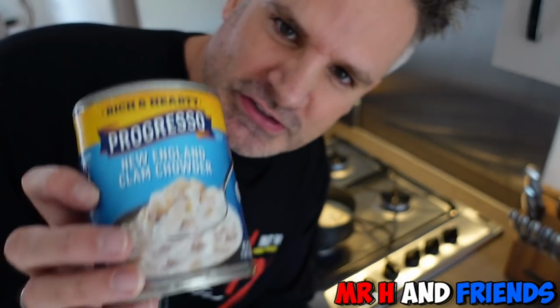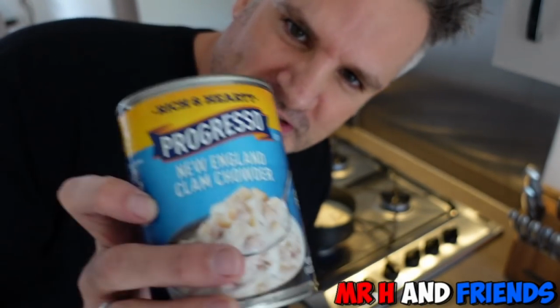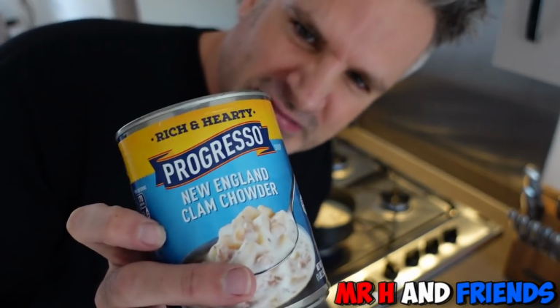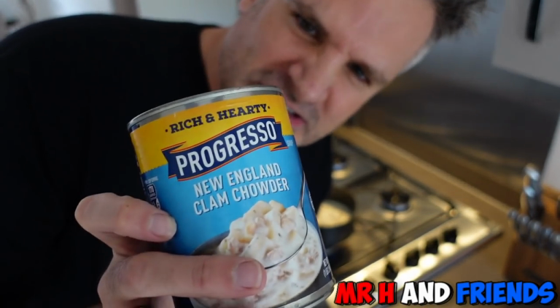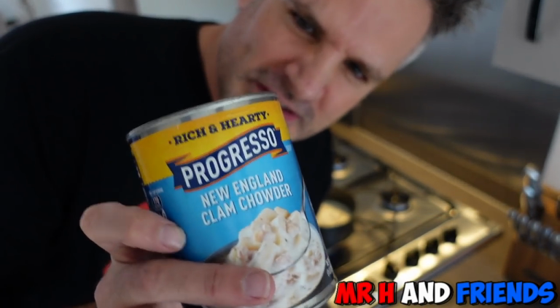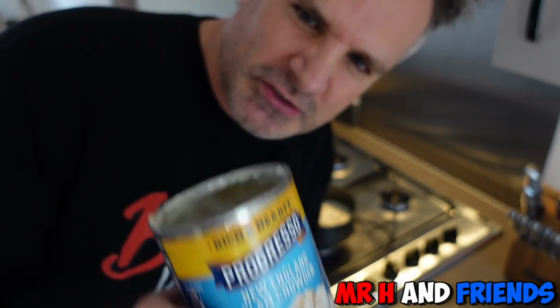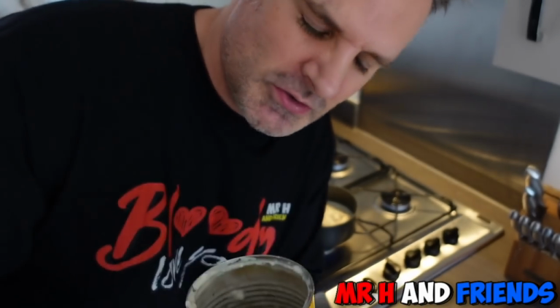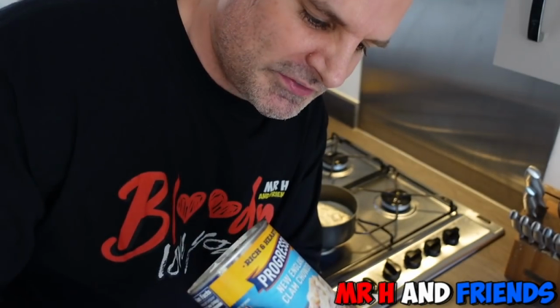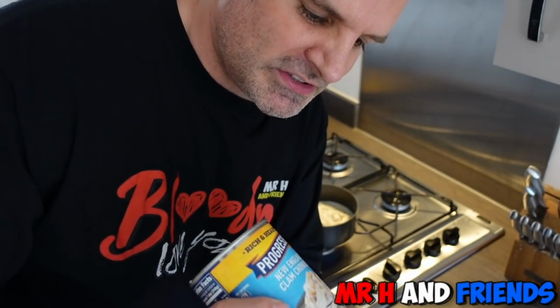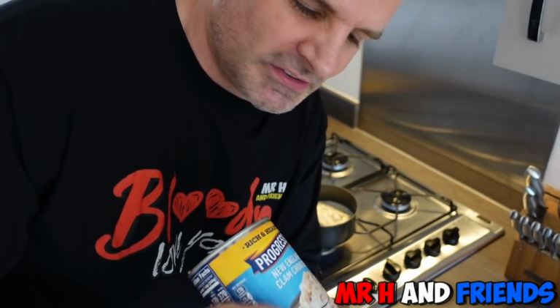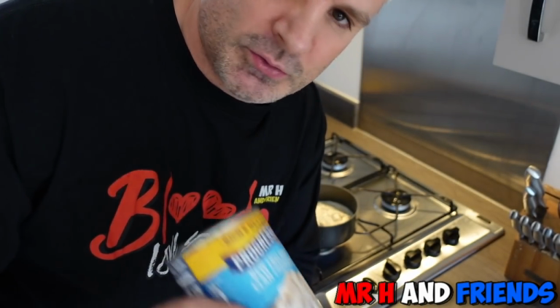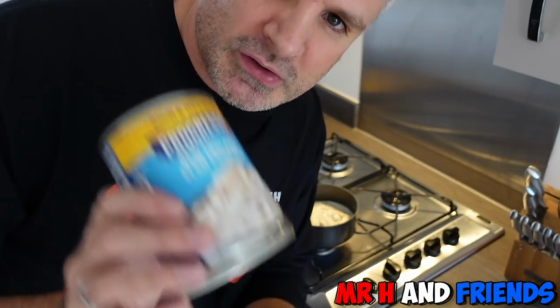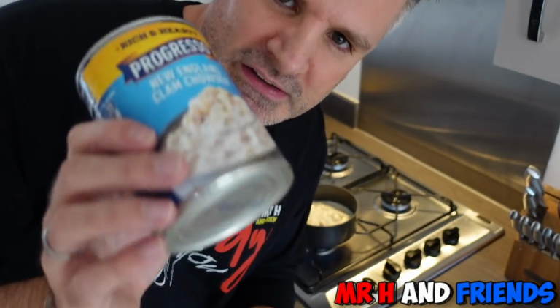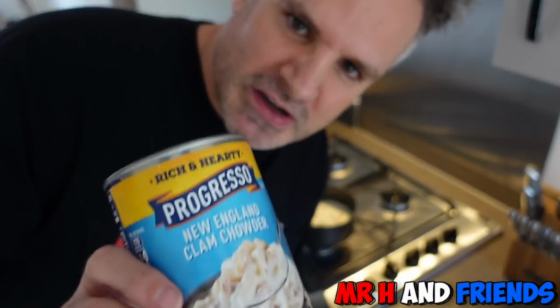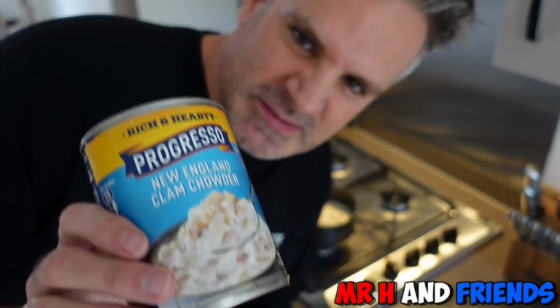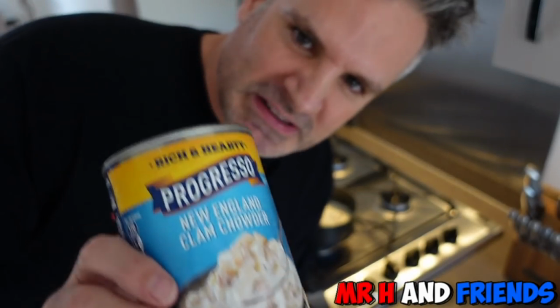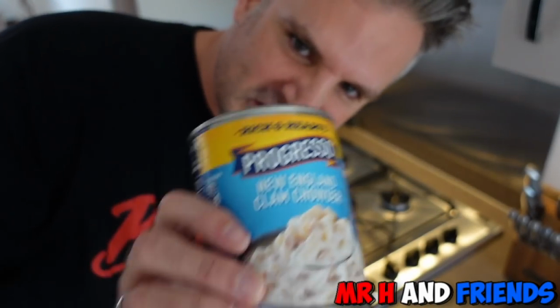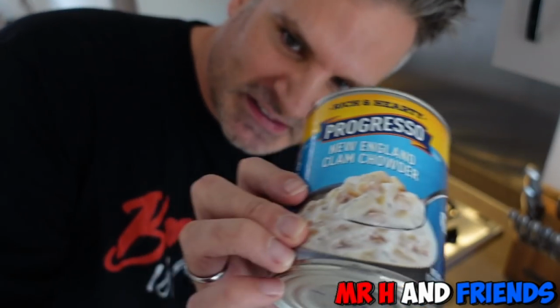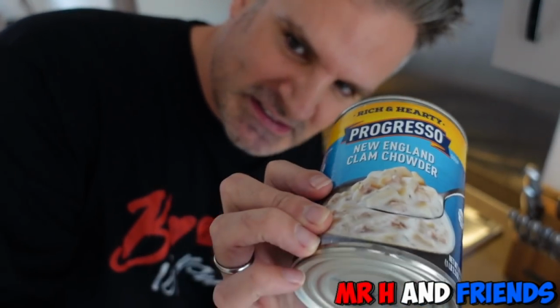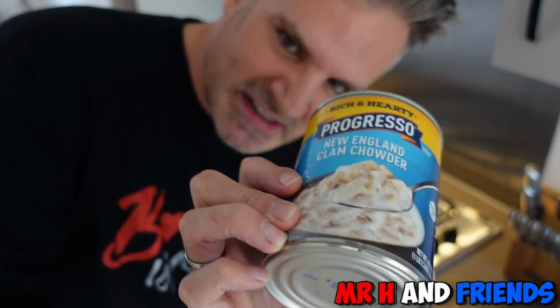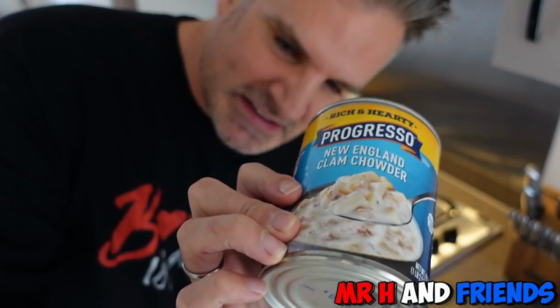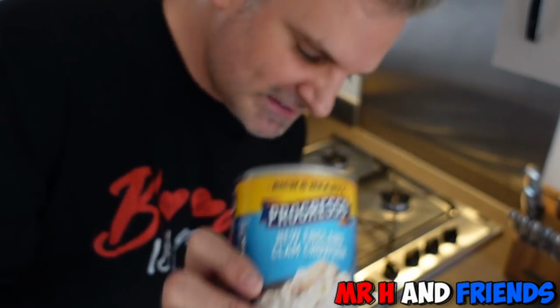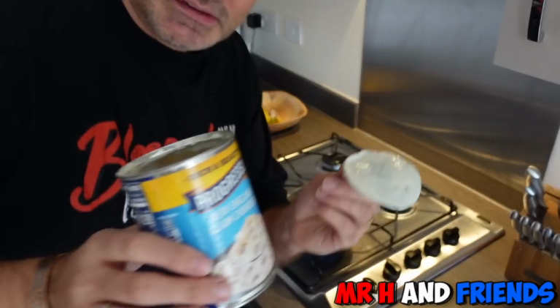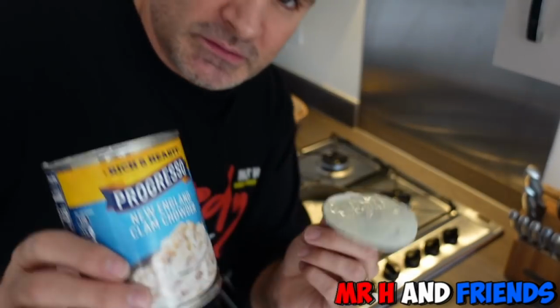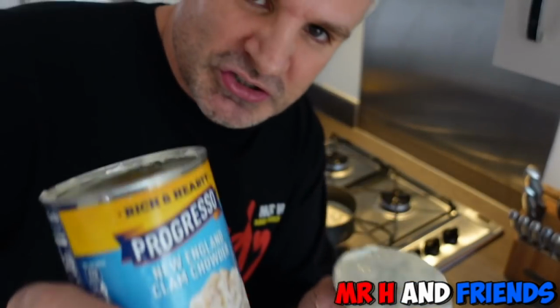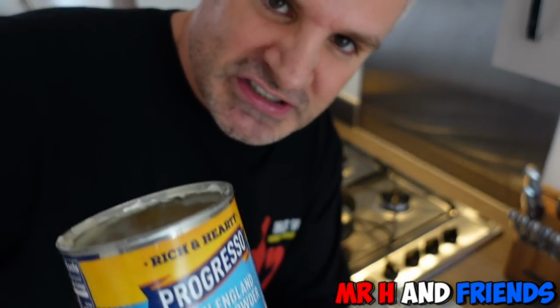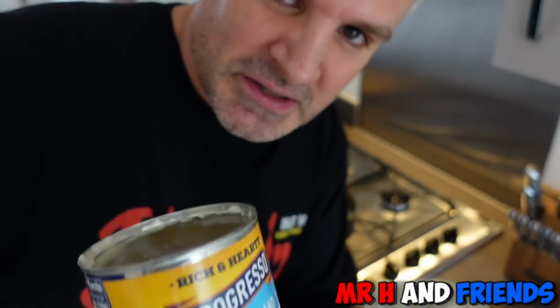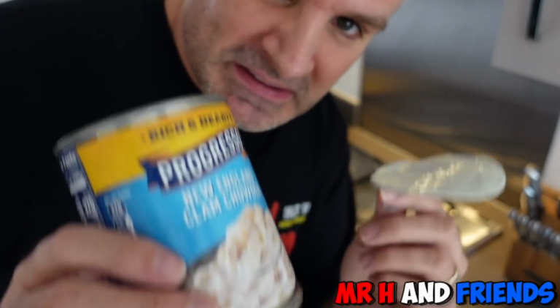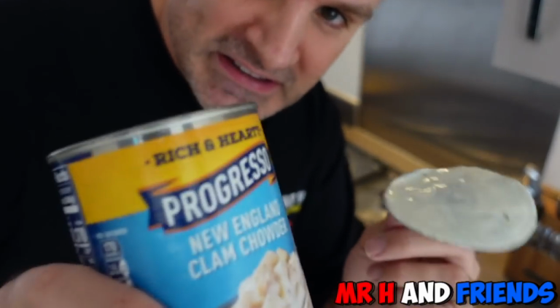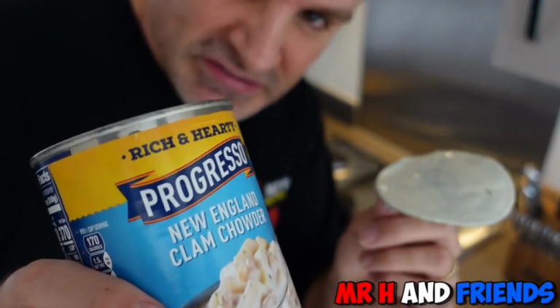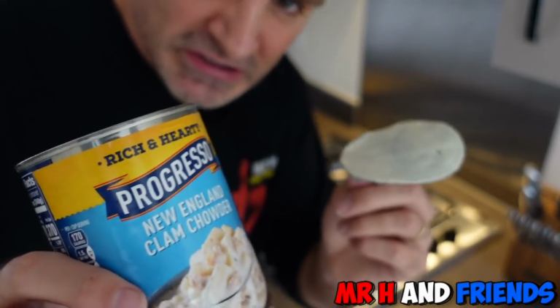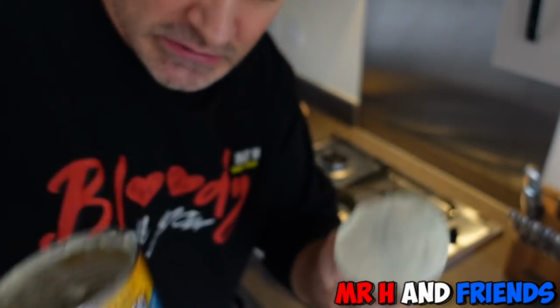Do you guys recycle? We have to recycle all our glass, plastic and tins, so I'm going to wash this up and get it recycled.